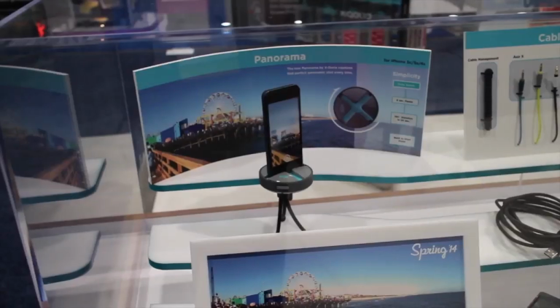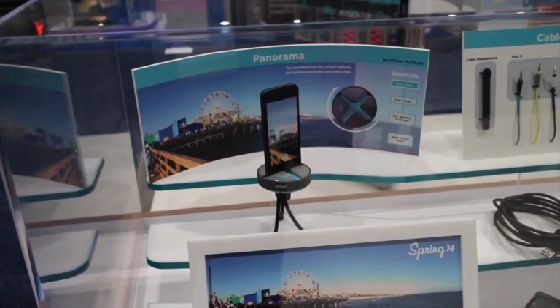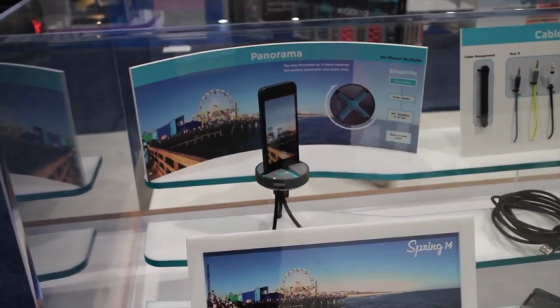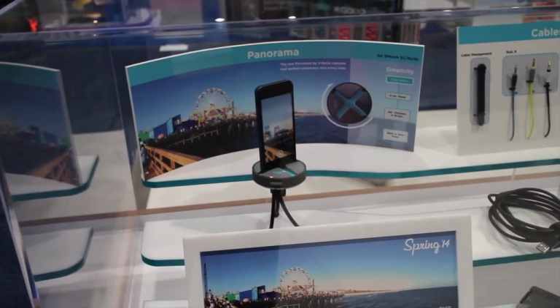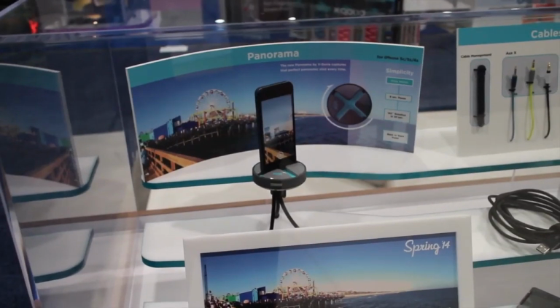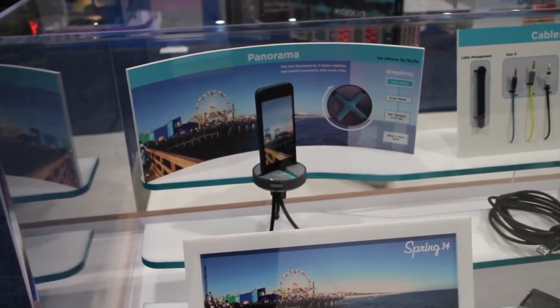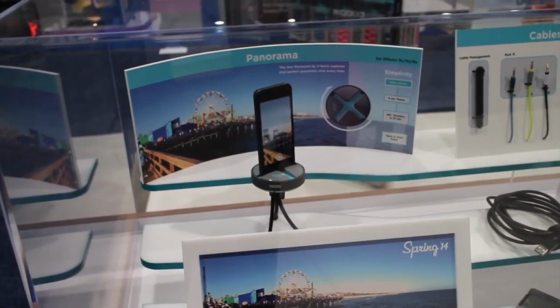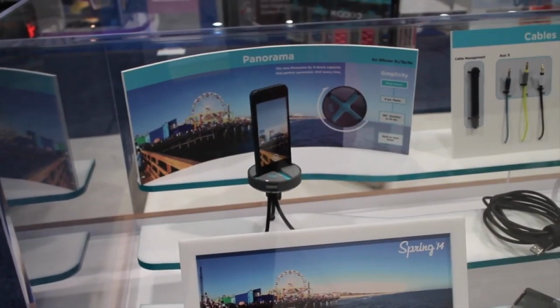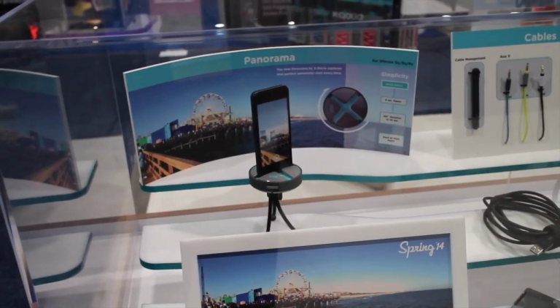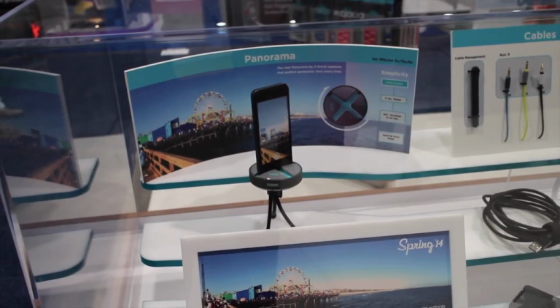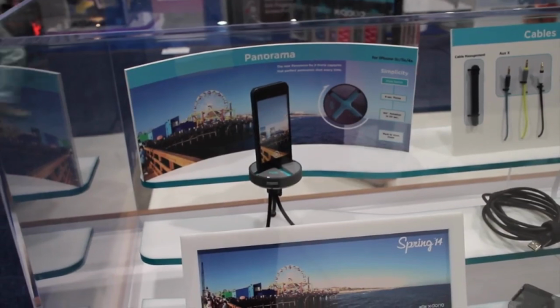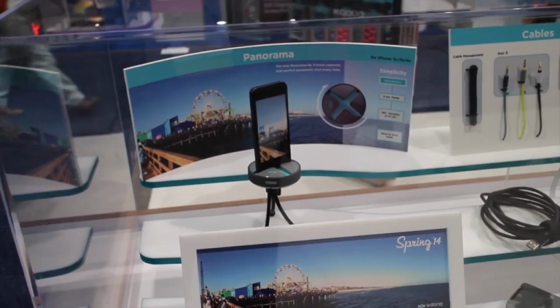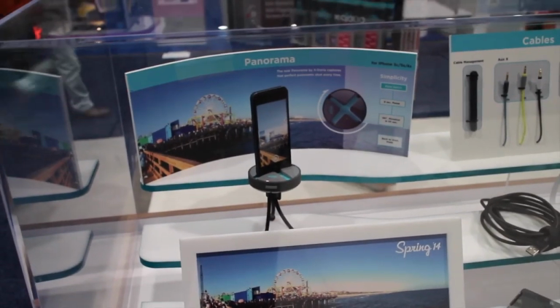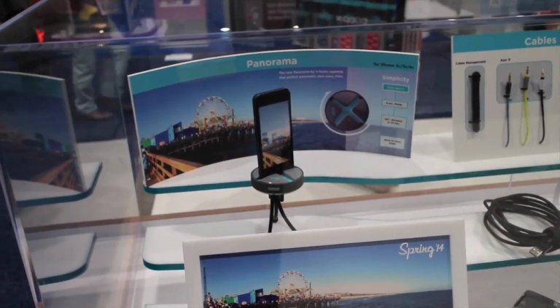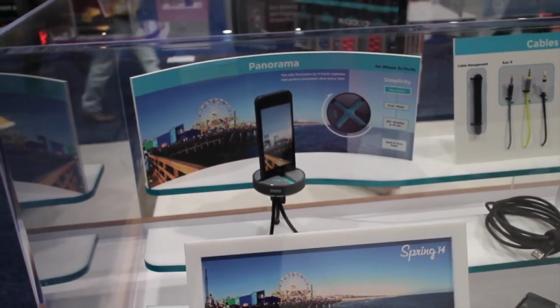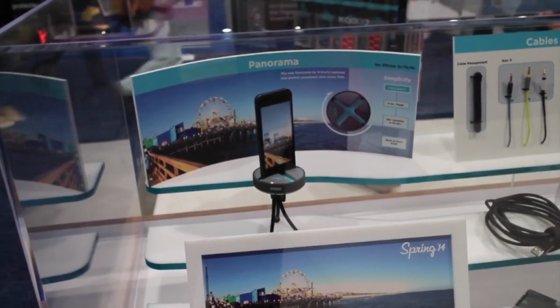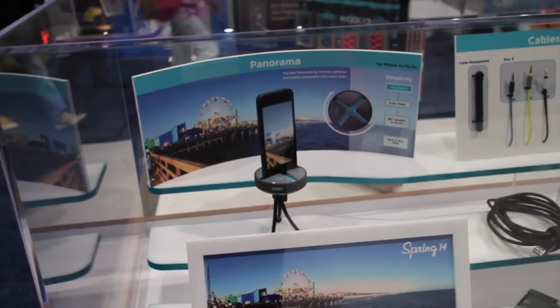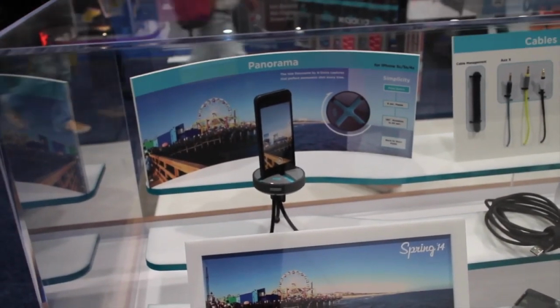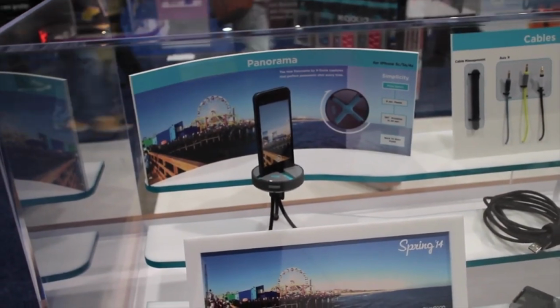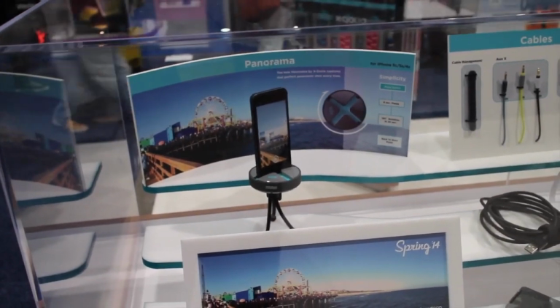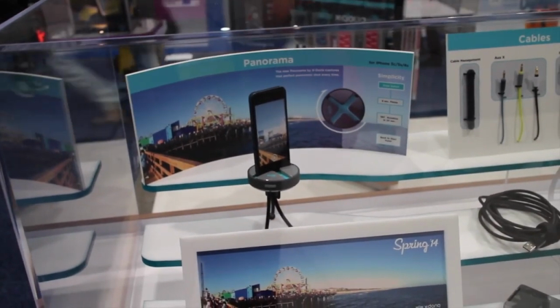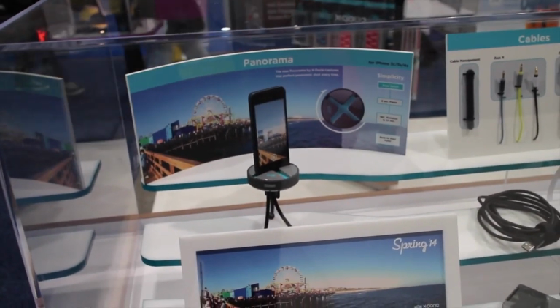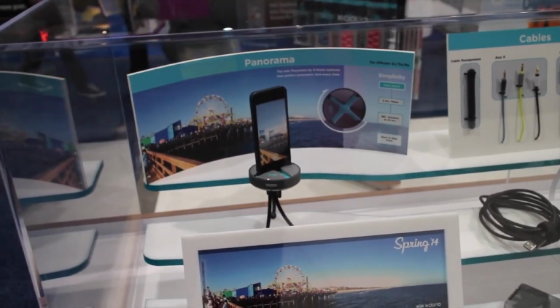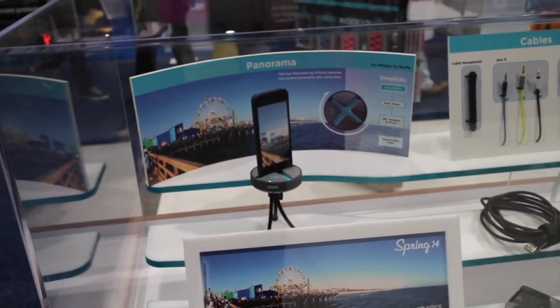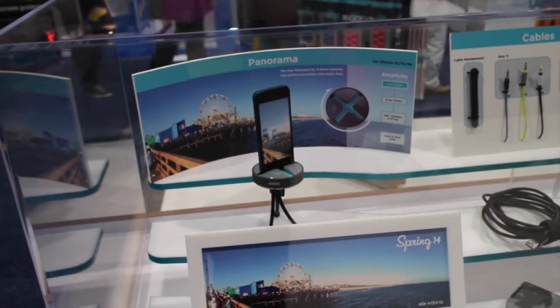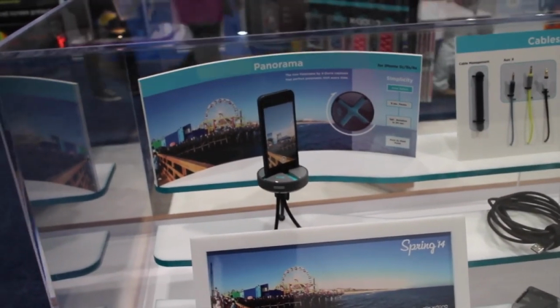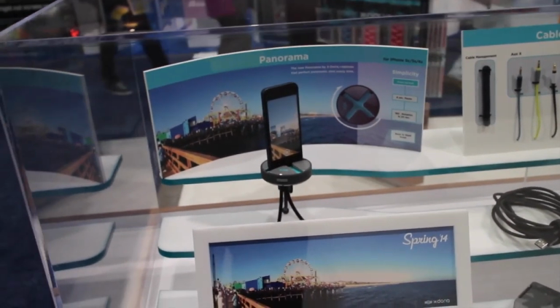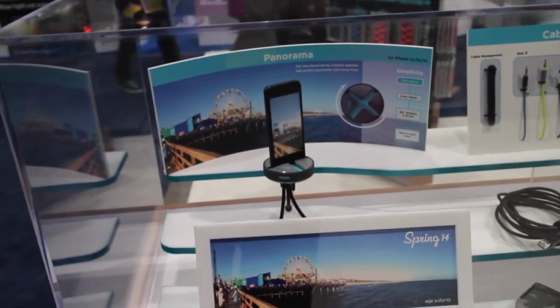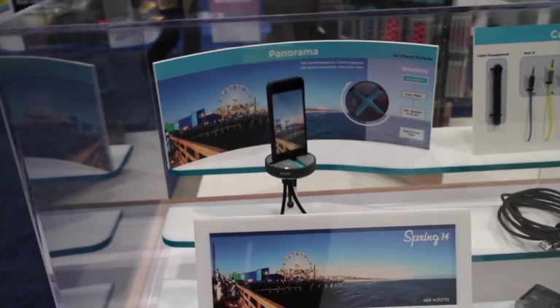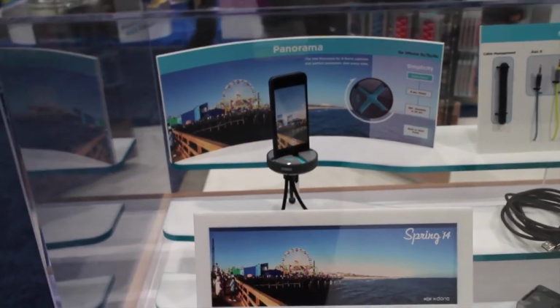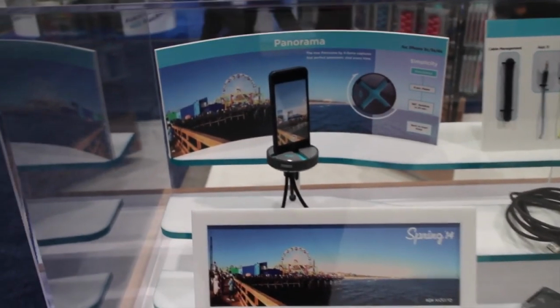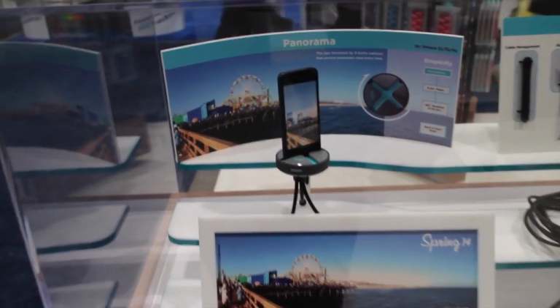Alright guys, I'm in the Xdoria booth. You know I've reviewed a bunch of Xdoria's products in the past. Here are some of their new offerings.